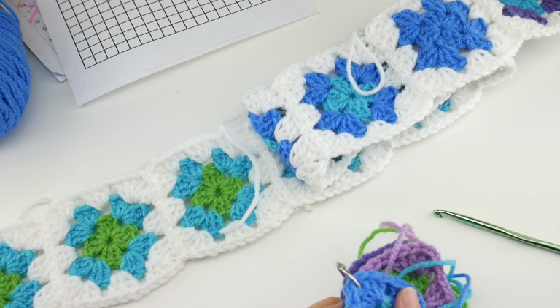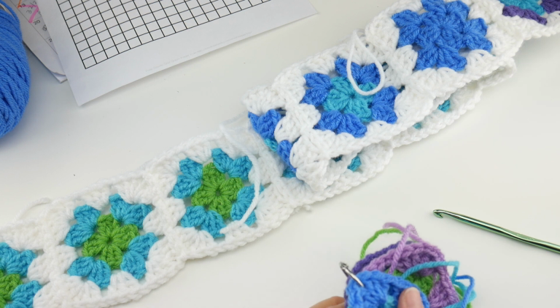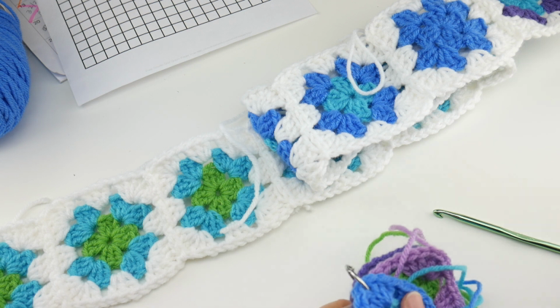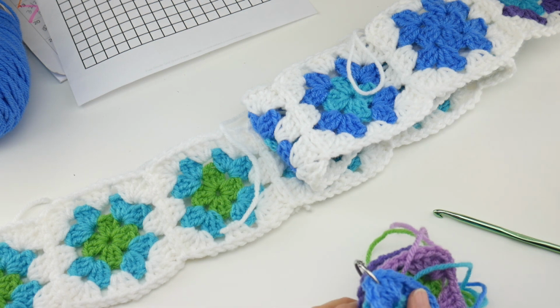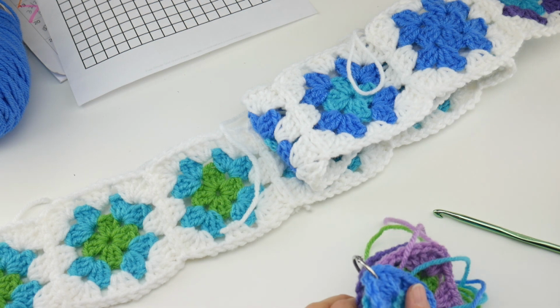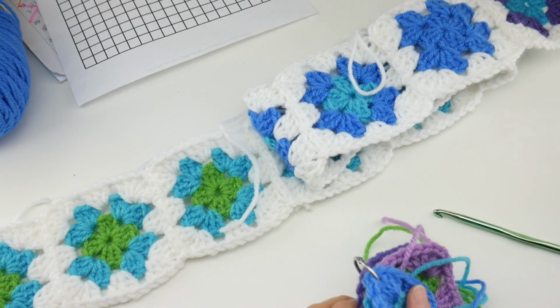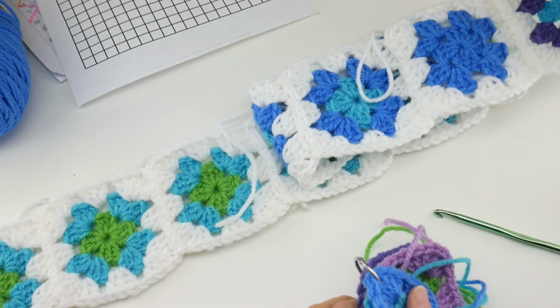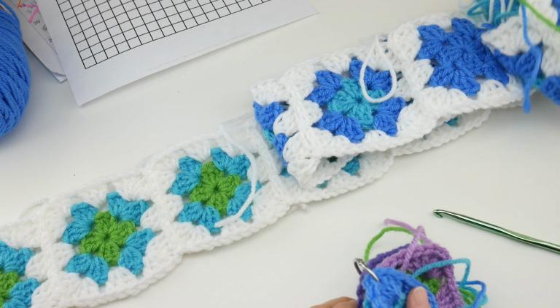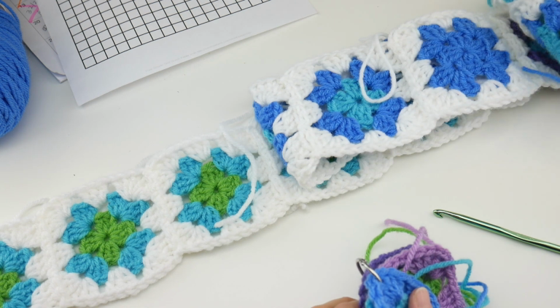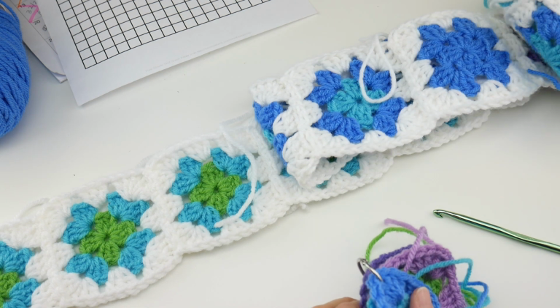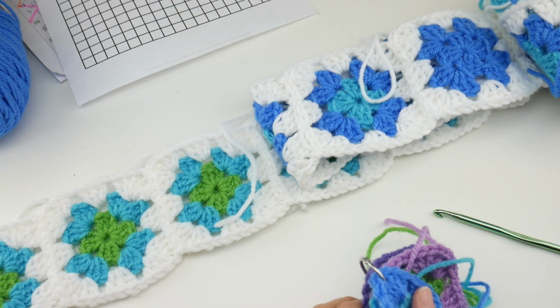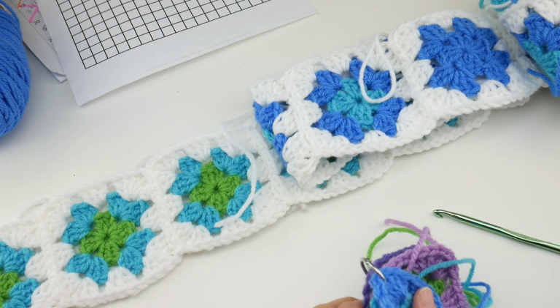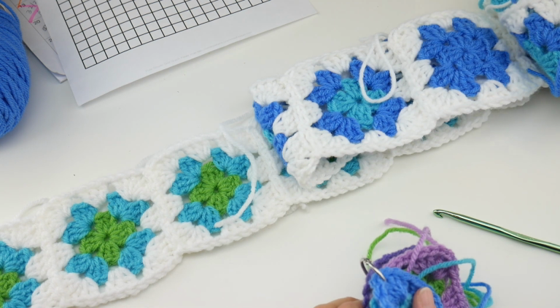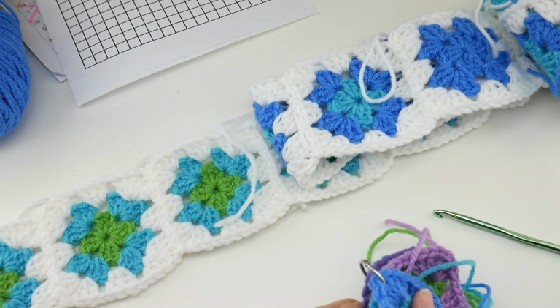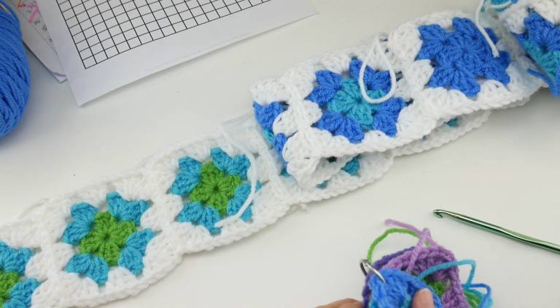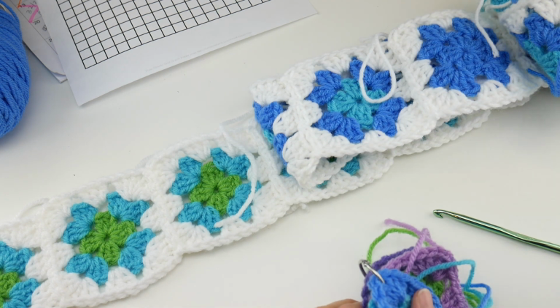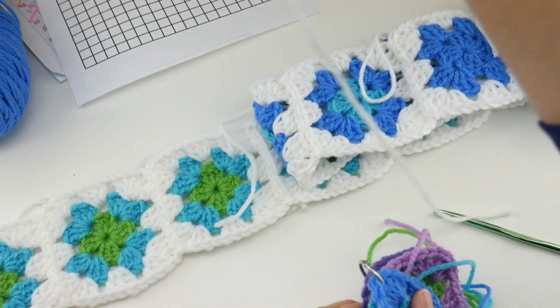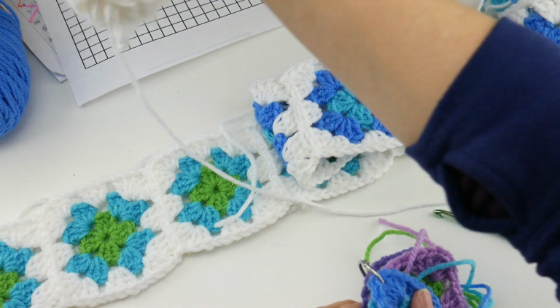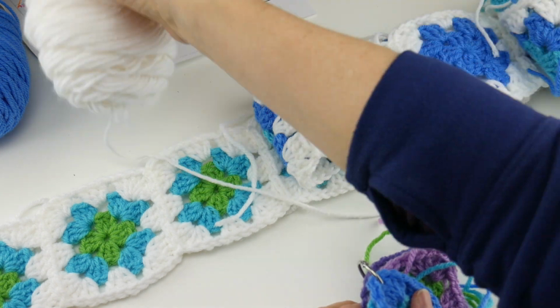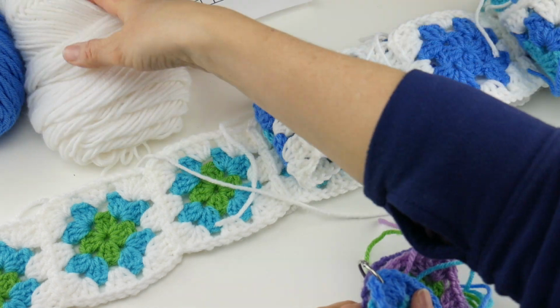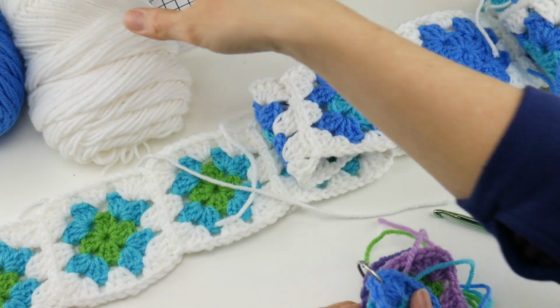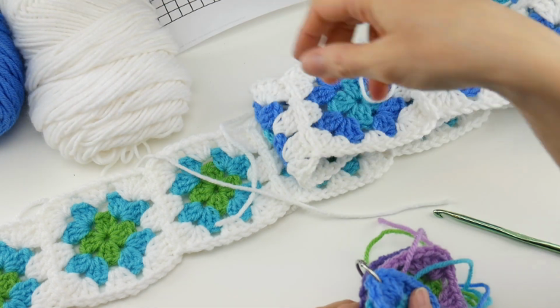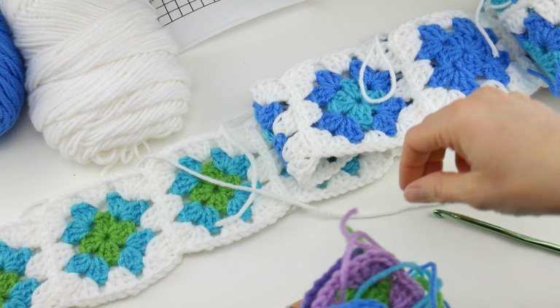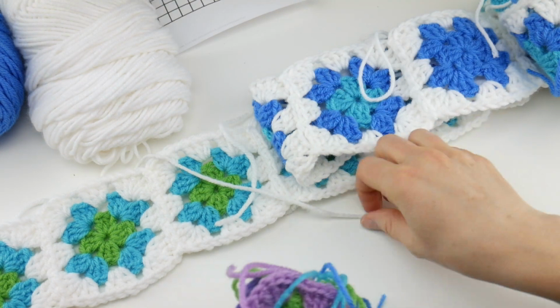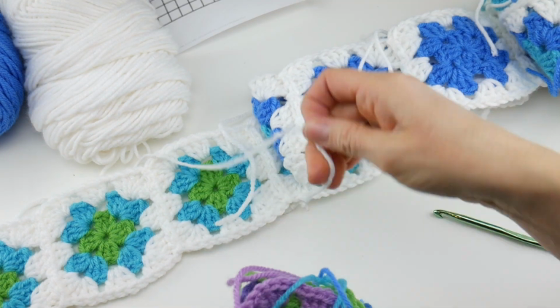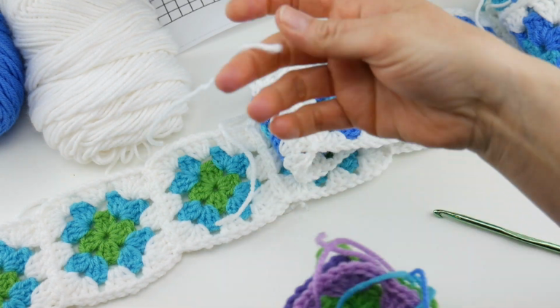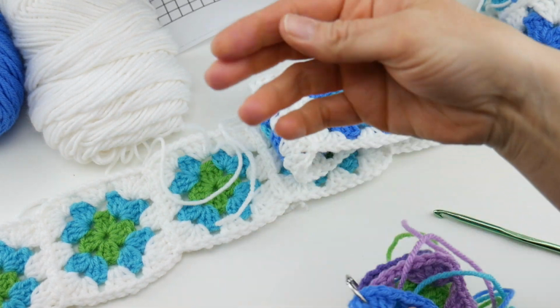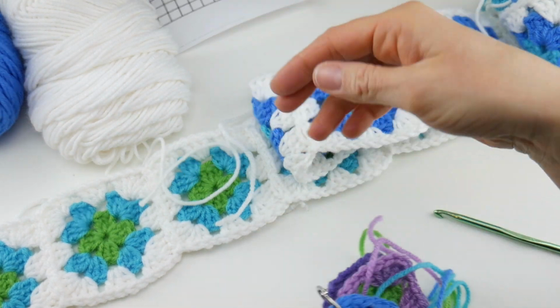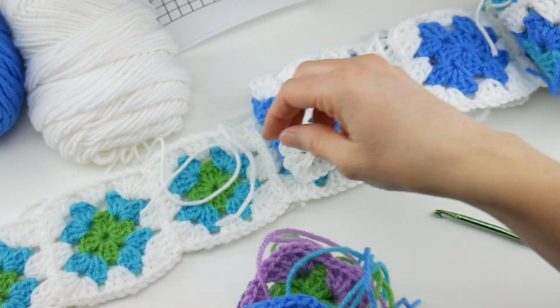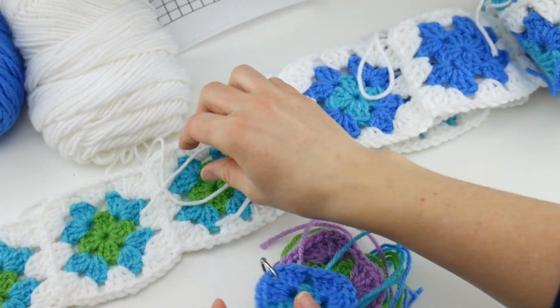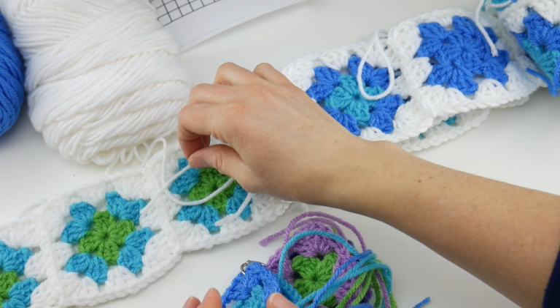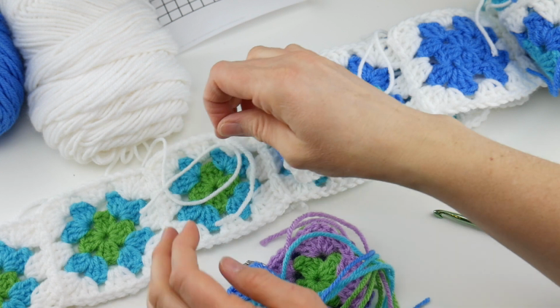Just as a reminder, we're using Red Heart Super Saver, and I have the white here.